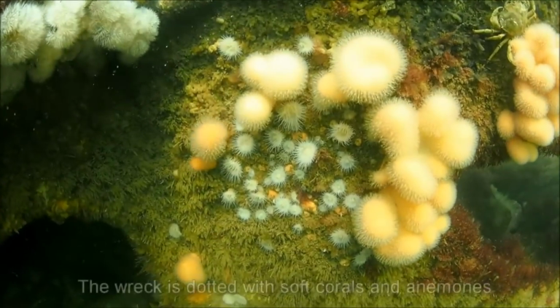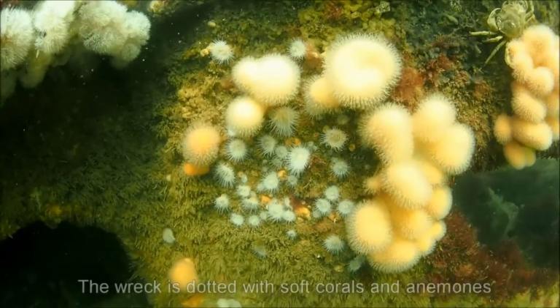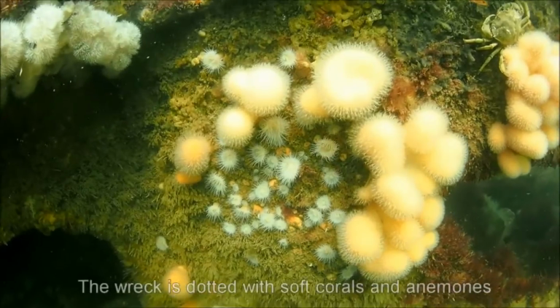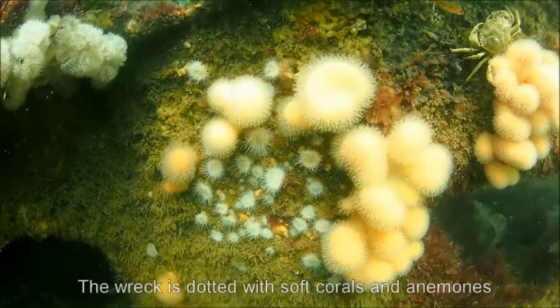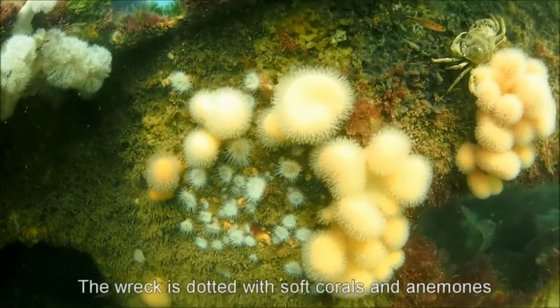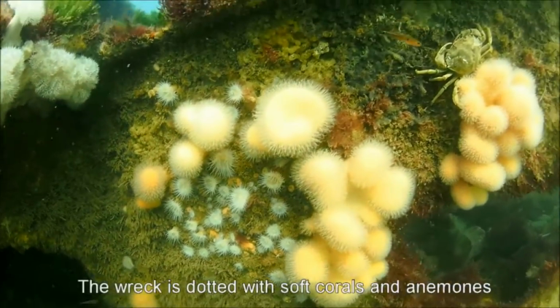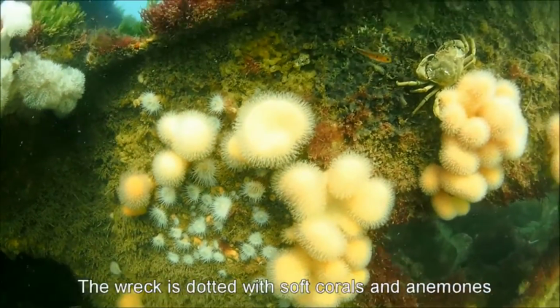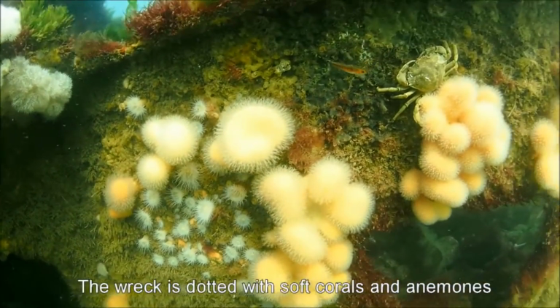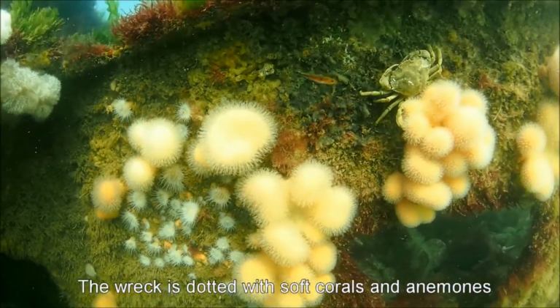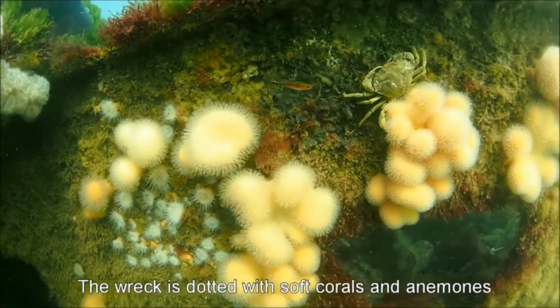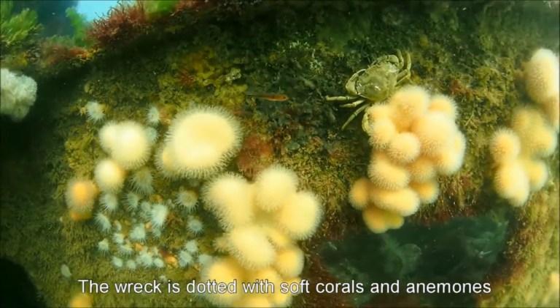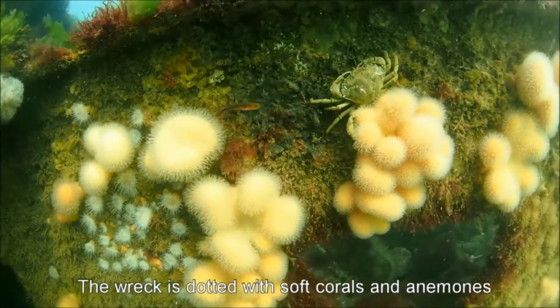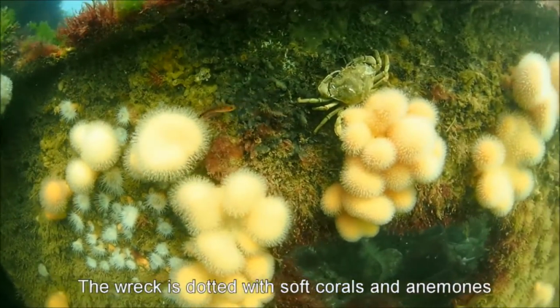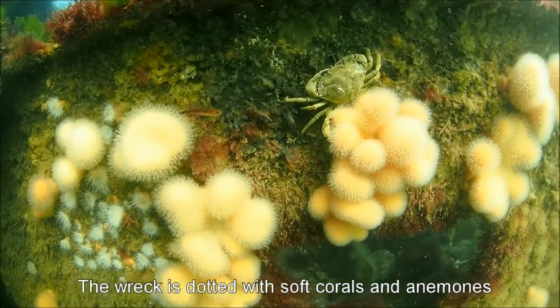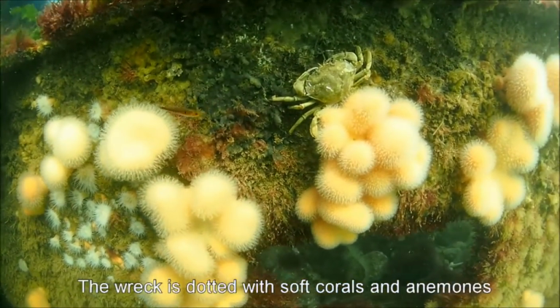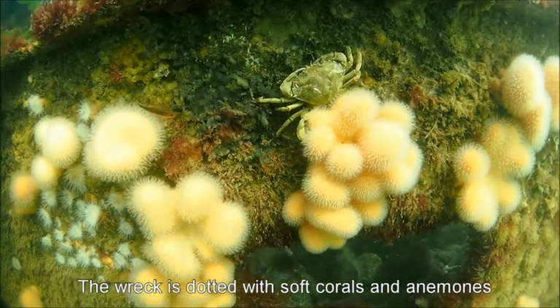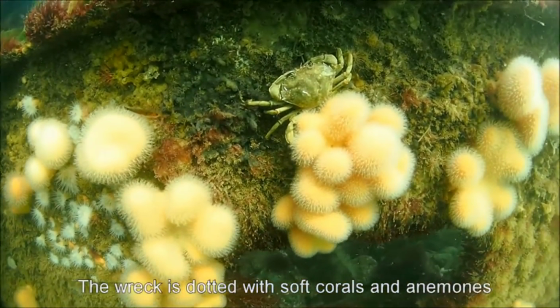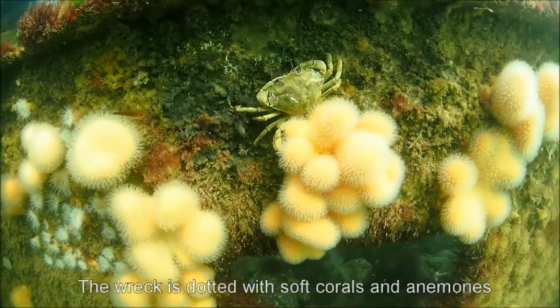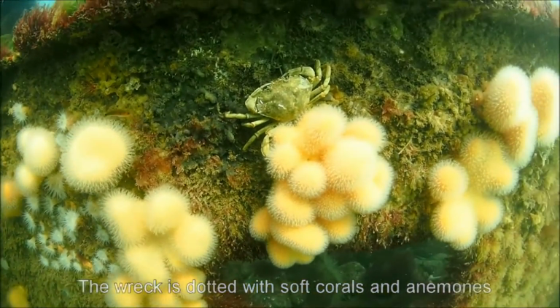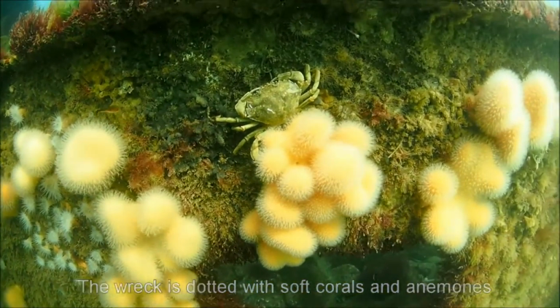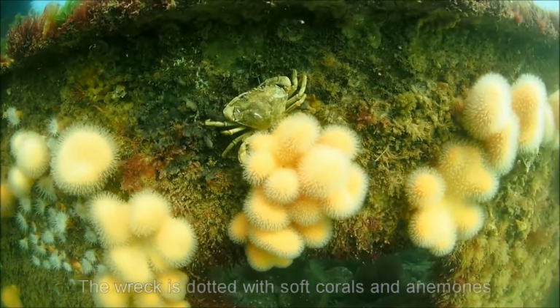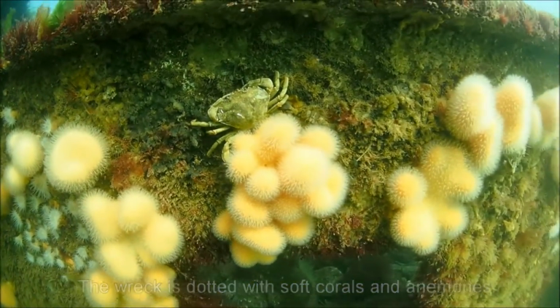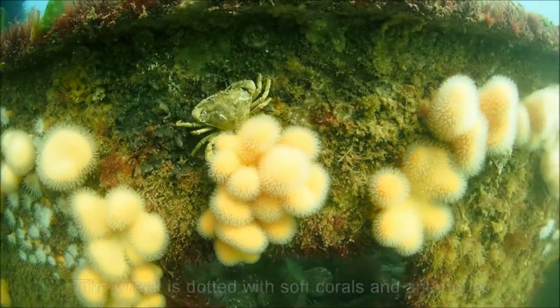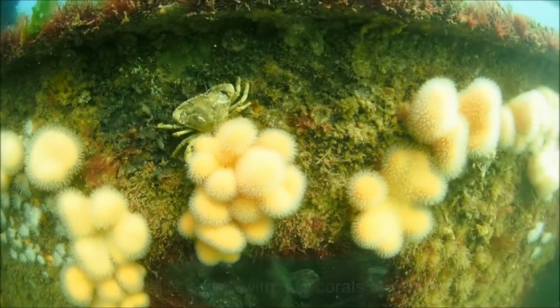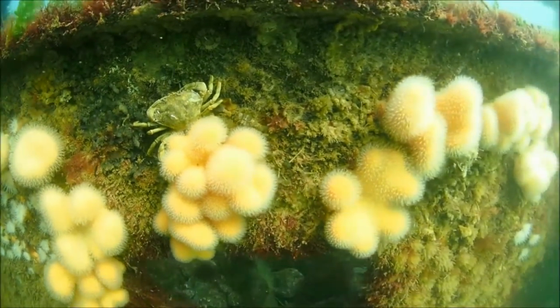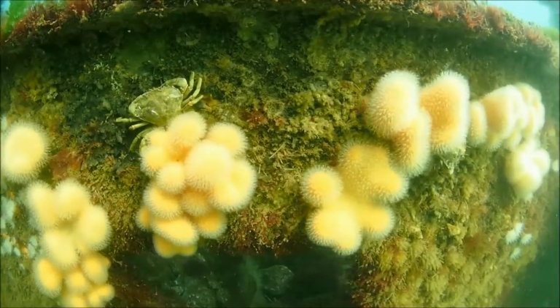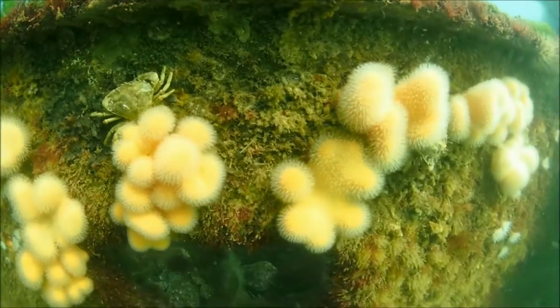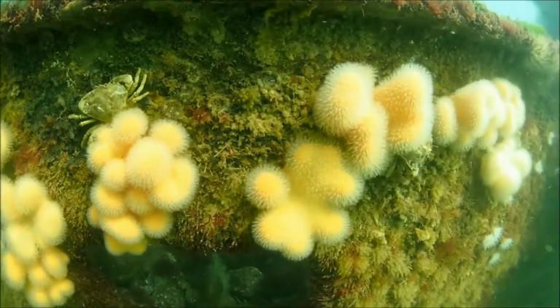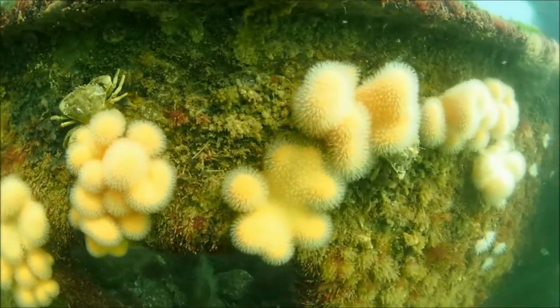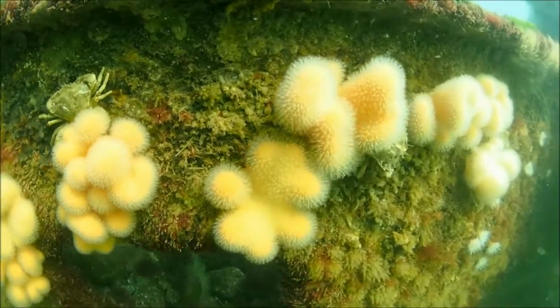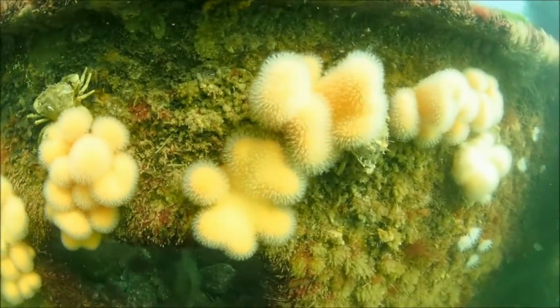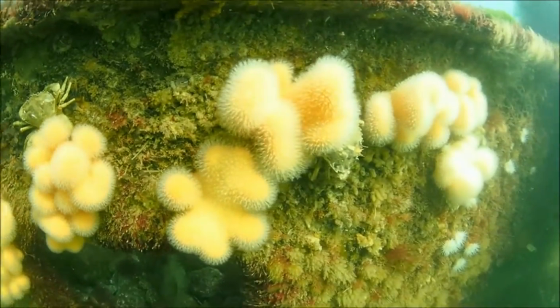The wreck is dotted with soft corals known as dead men's fingers, which are the same orange and white as the more numerous plumose anemones.